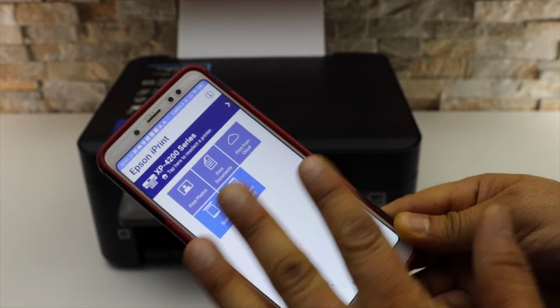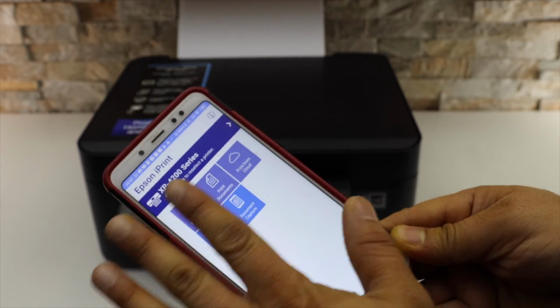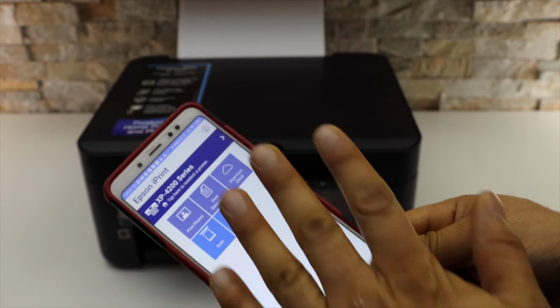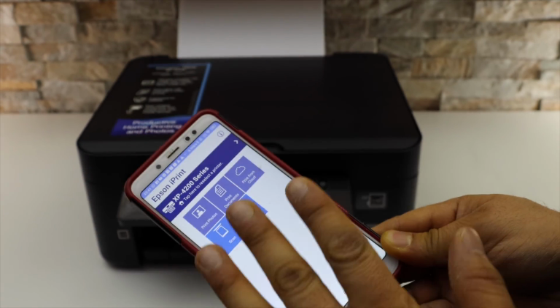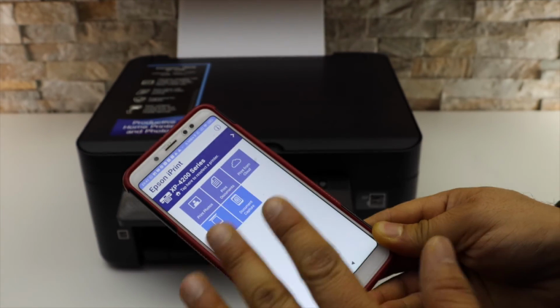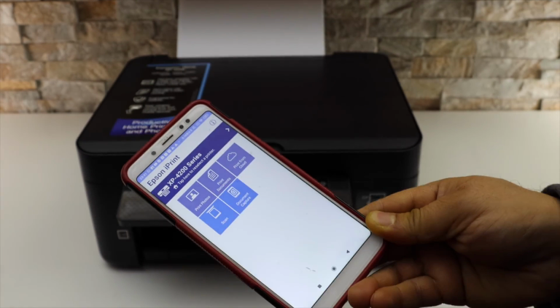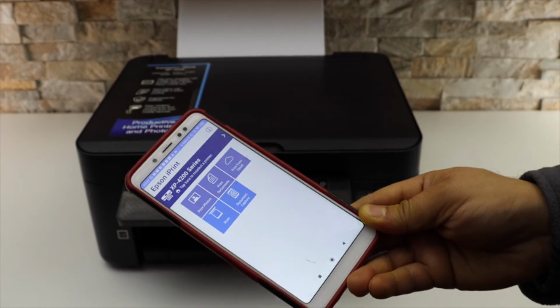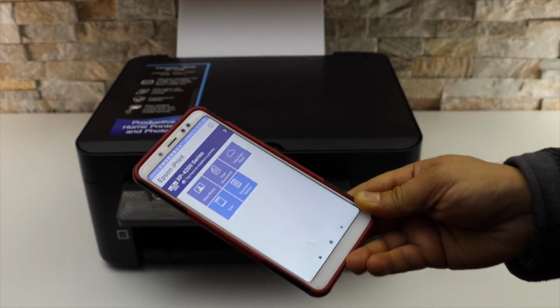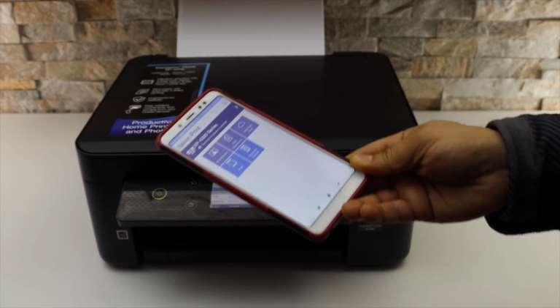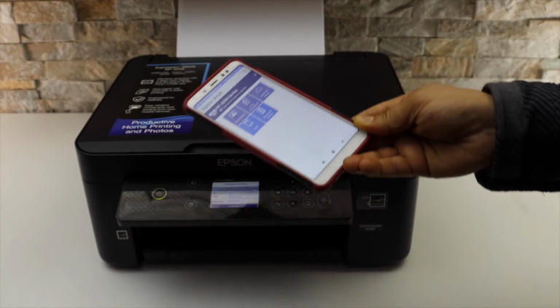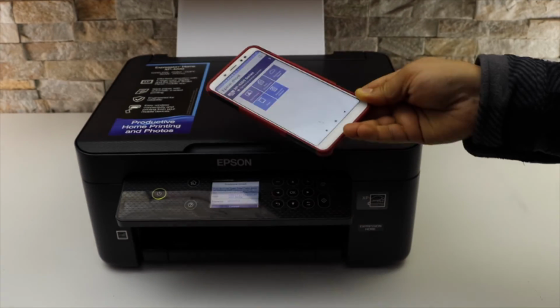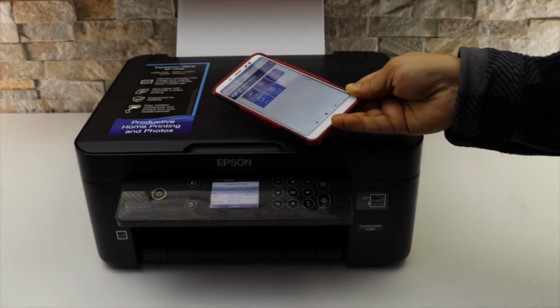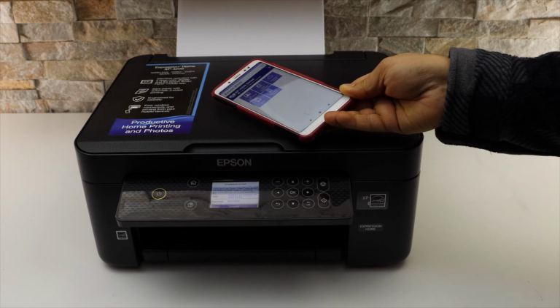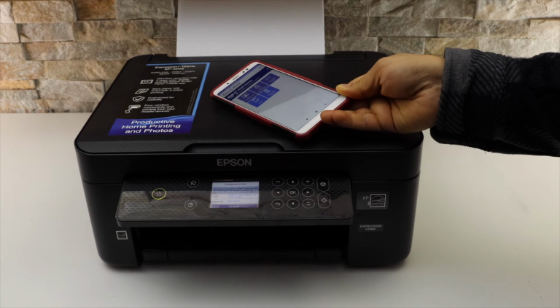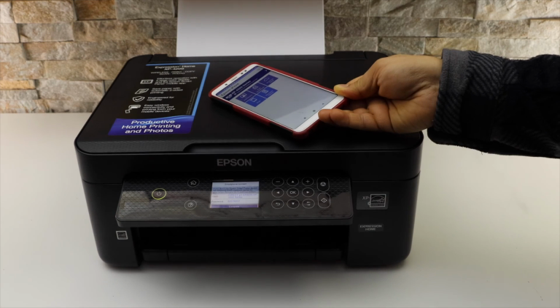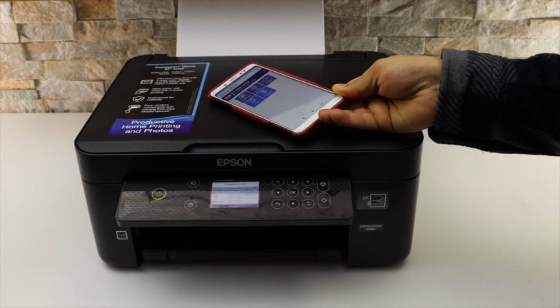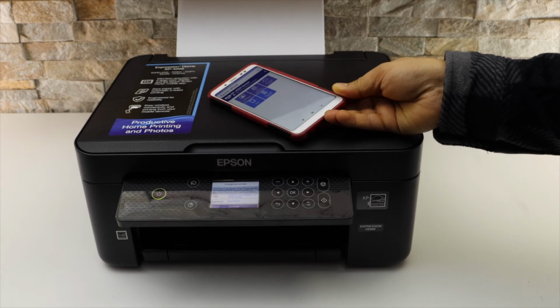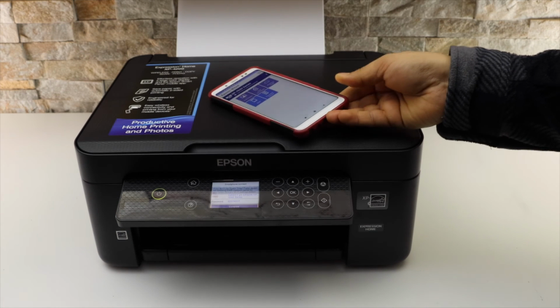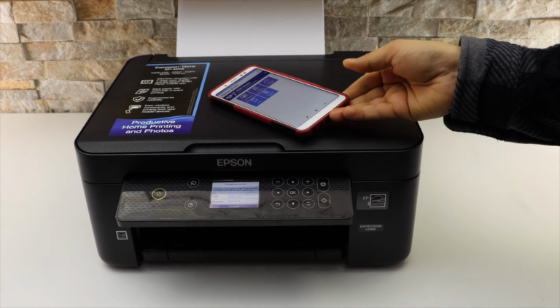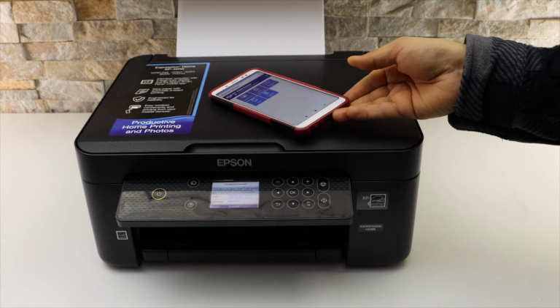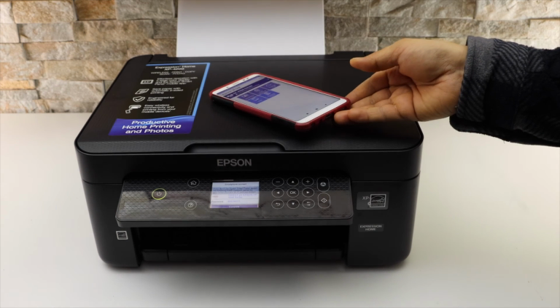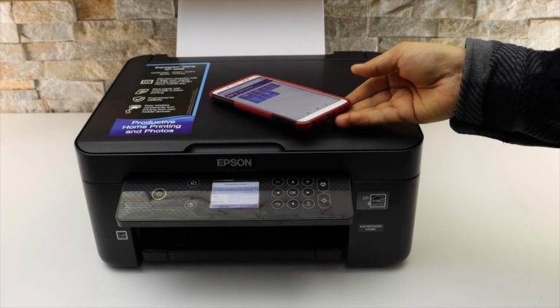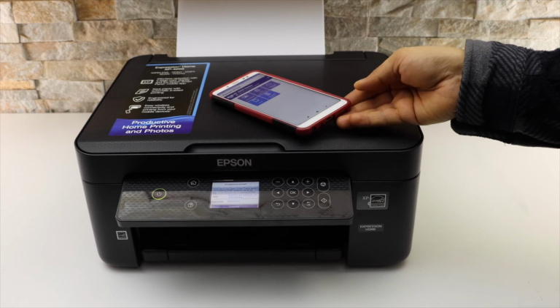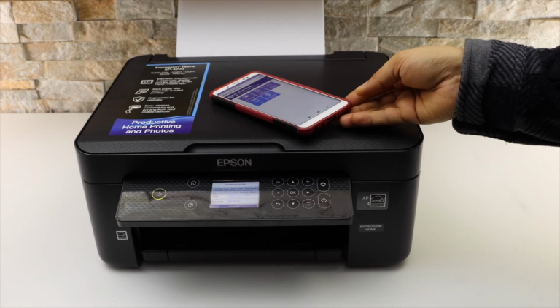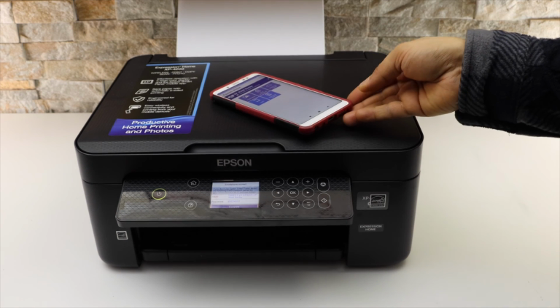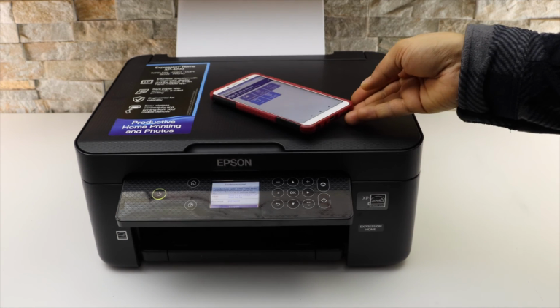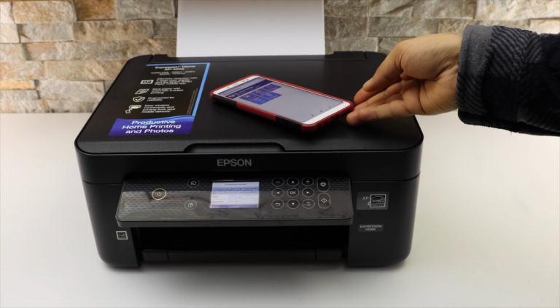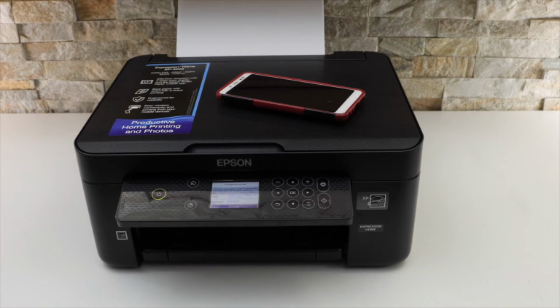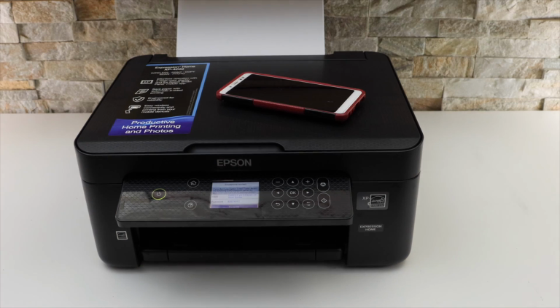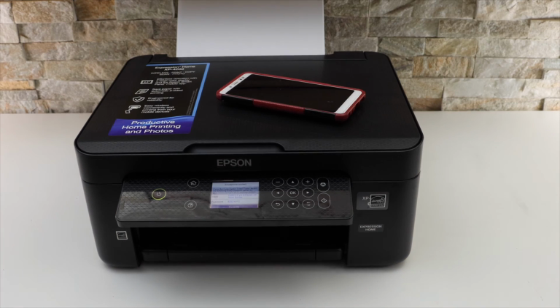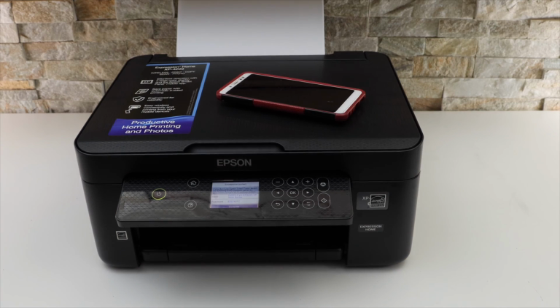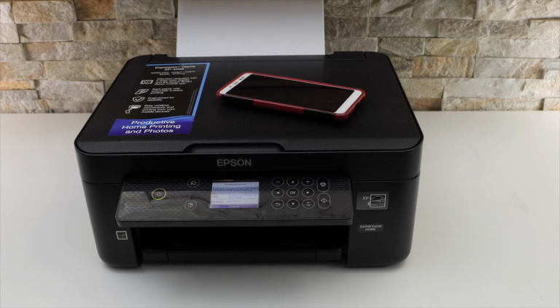If you go back to the home button you should be able to see your printer there and we can start using it for printing and scanning. Thanks for watching.